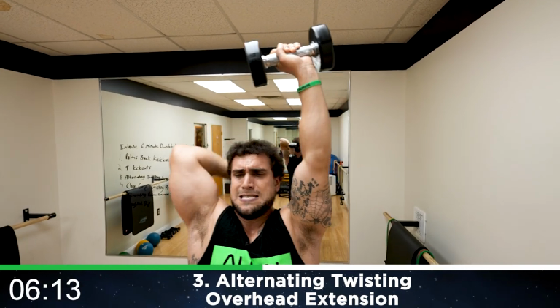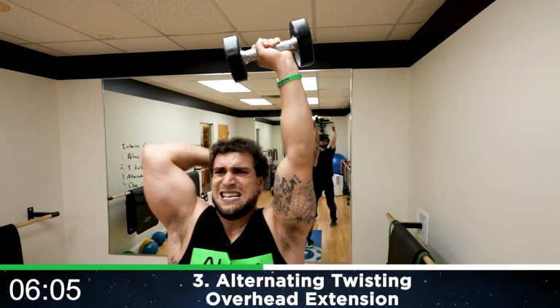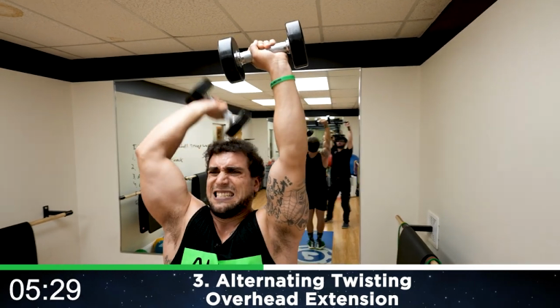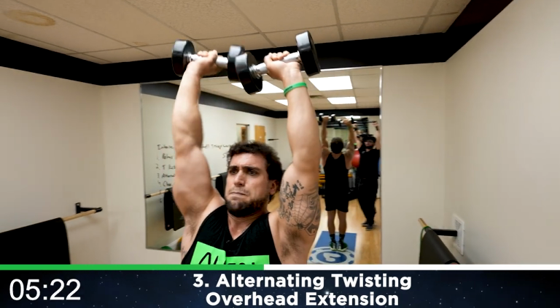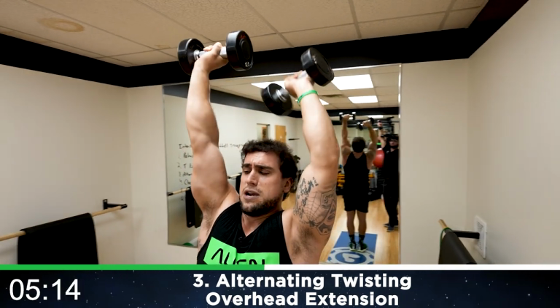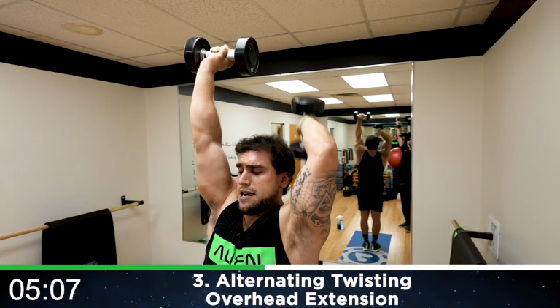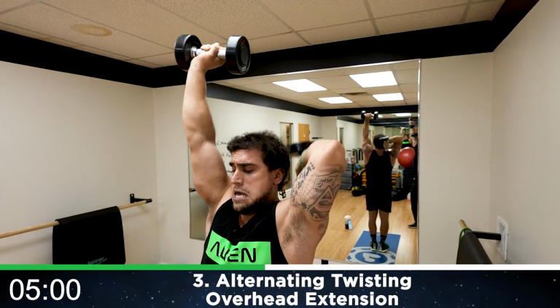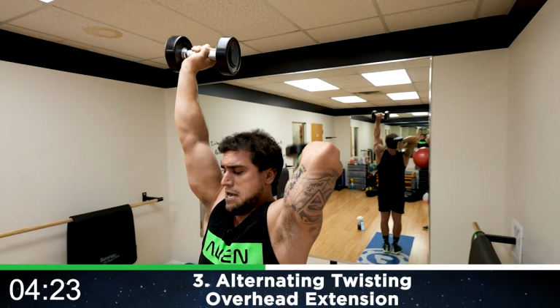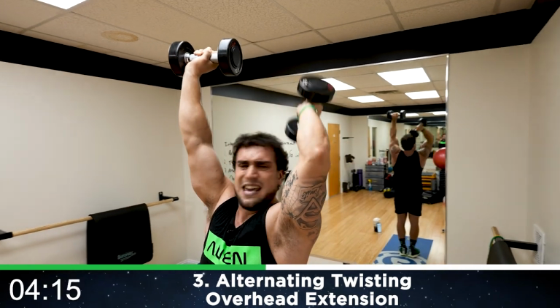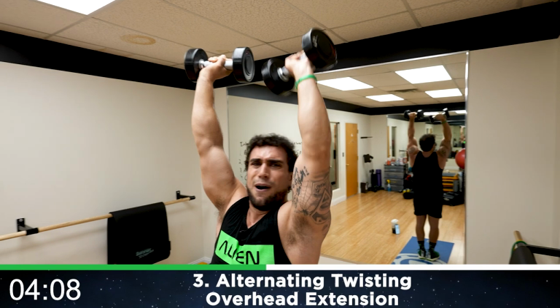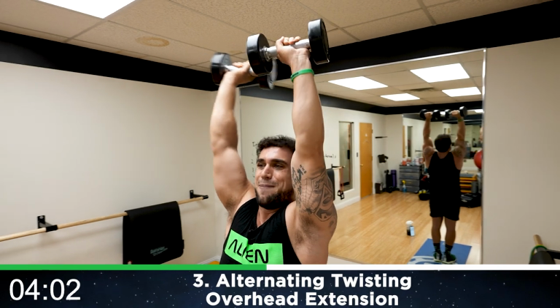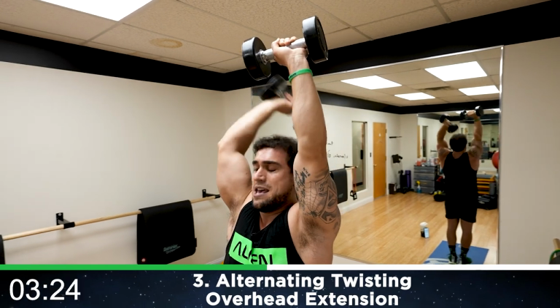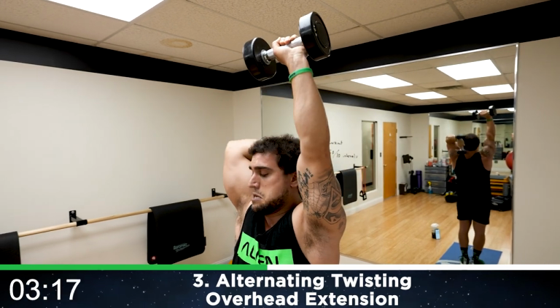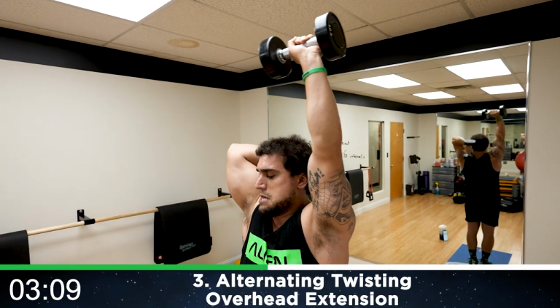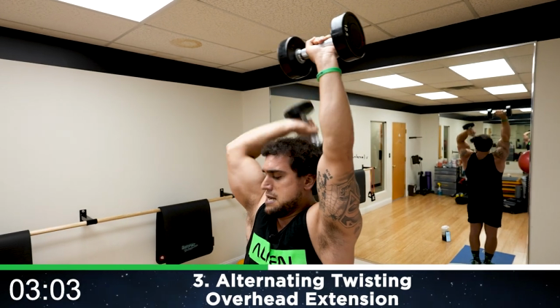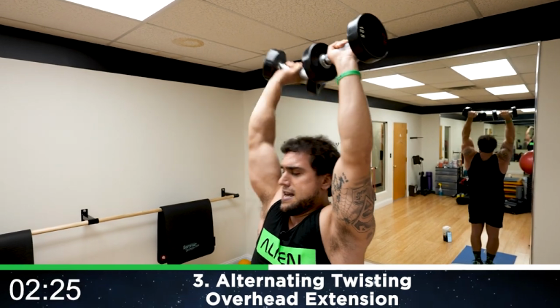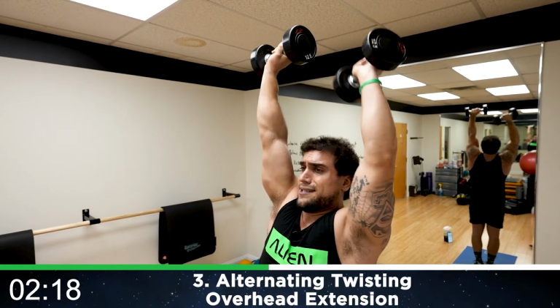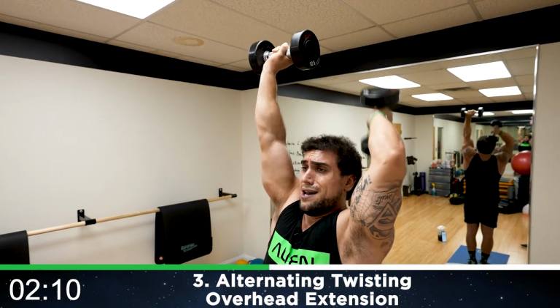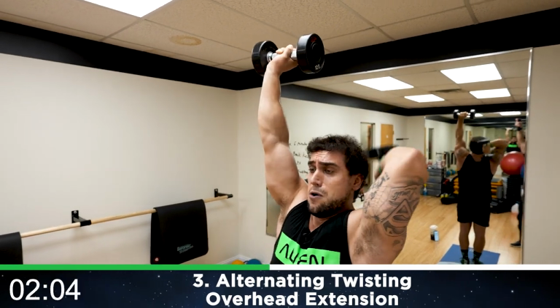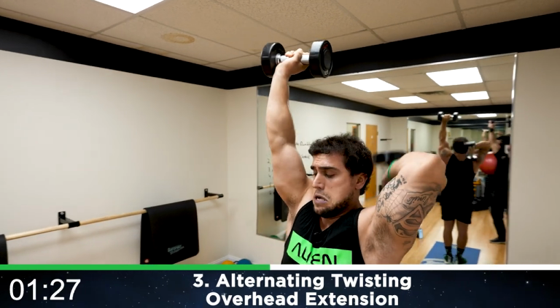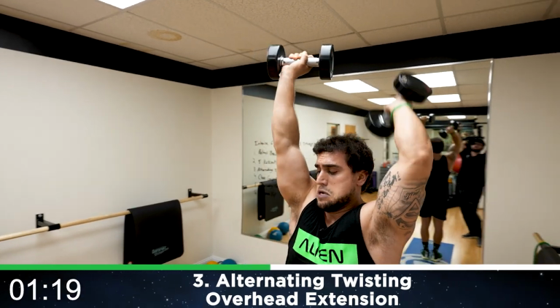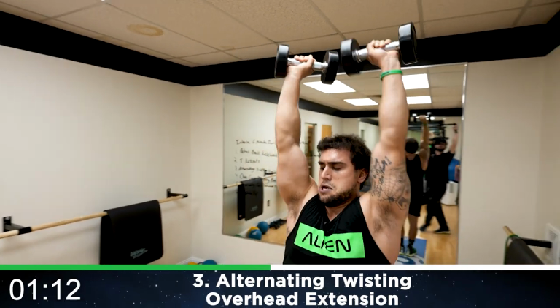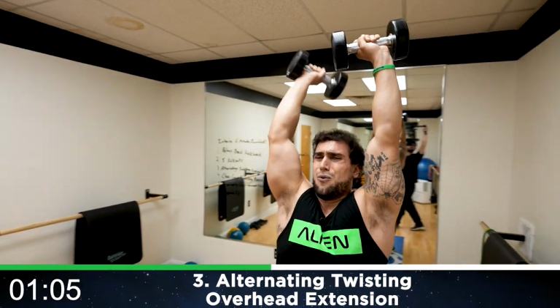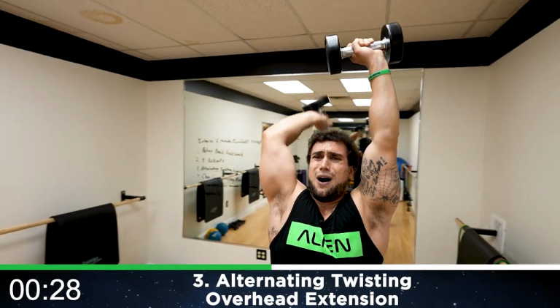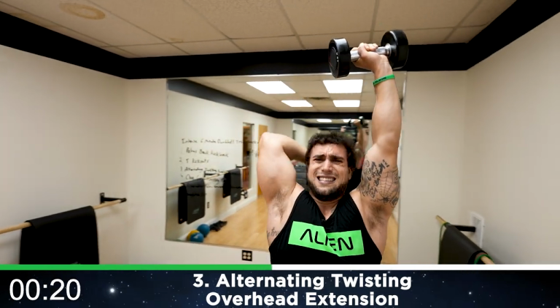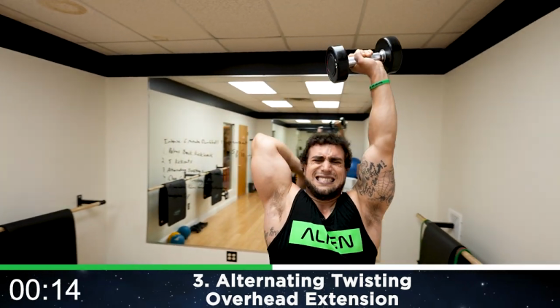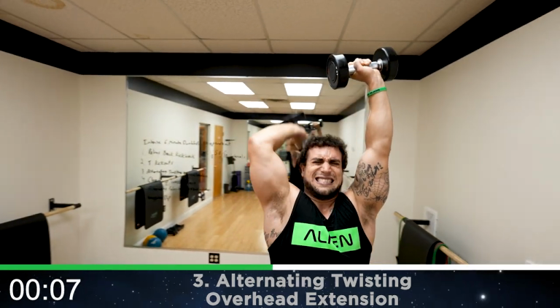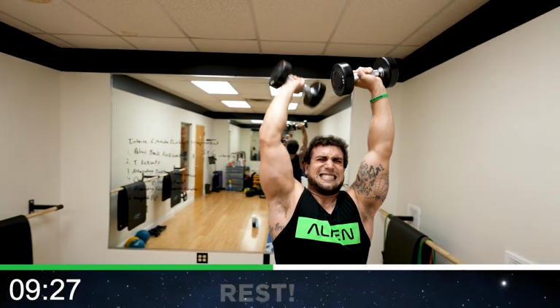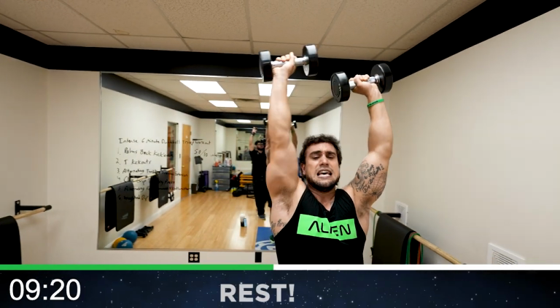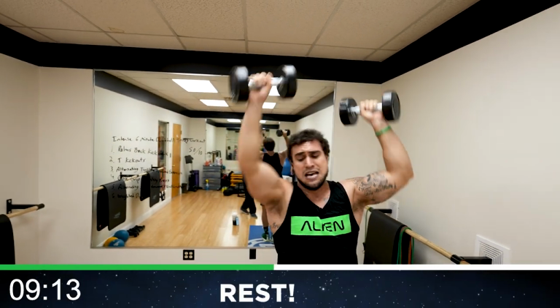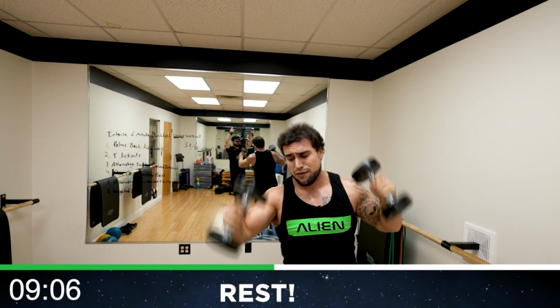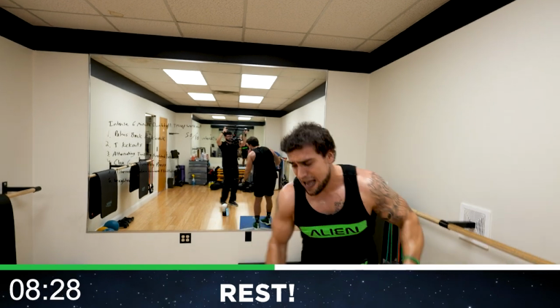Keep breathing. Keep pumping. Two, one. Rest. Relax.